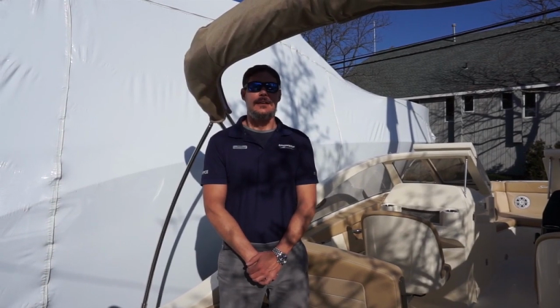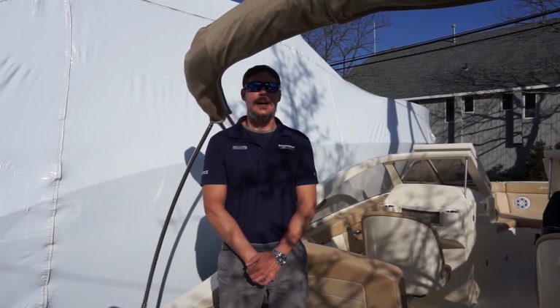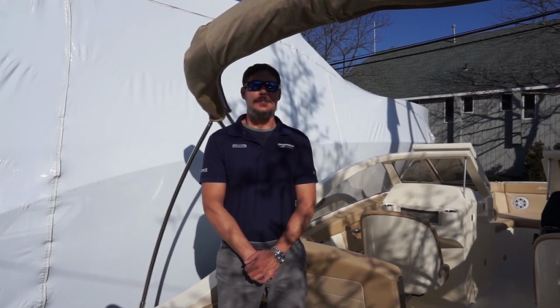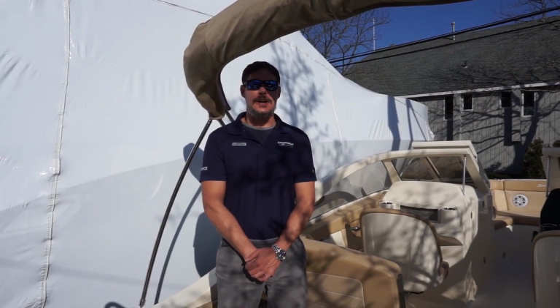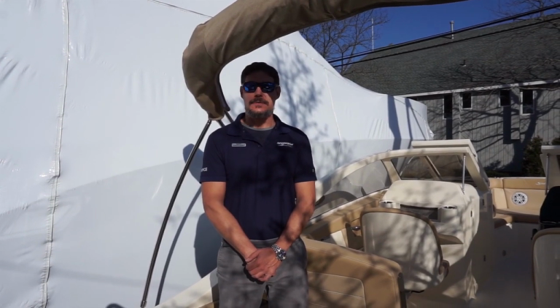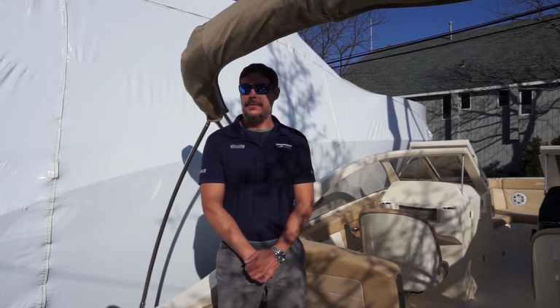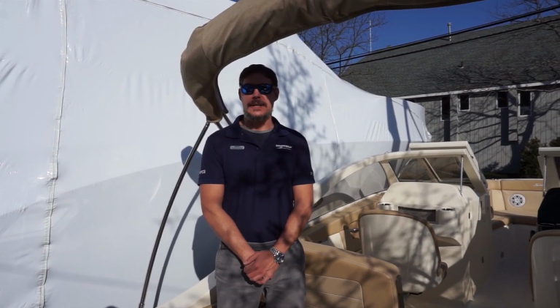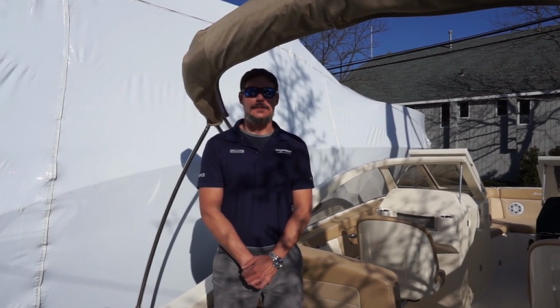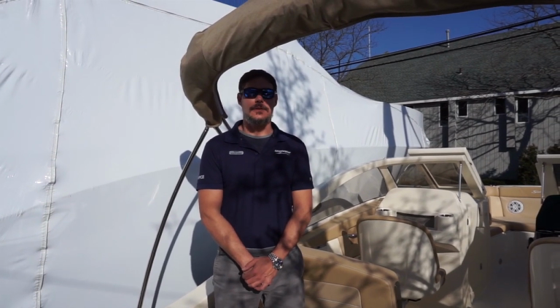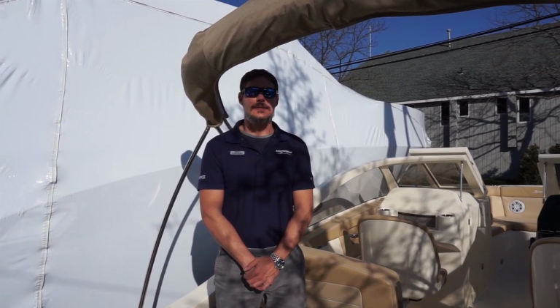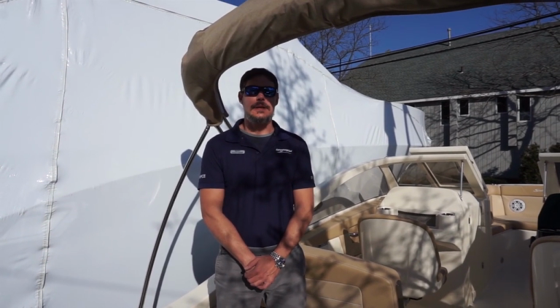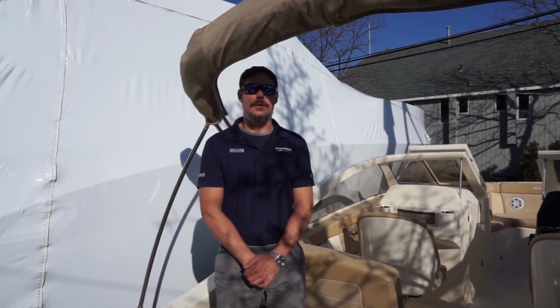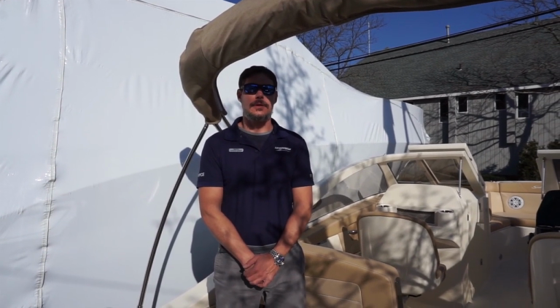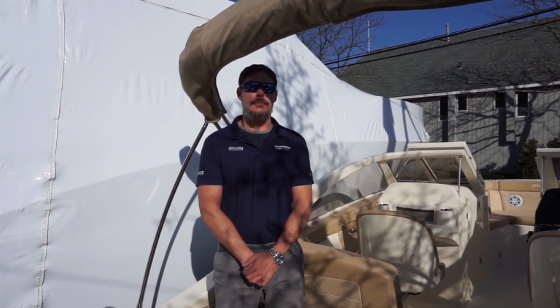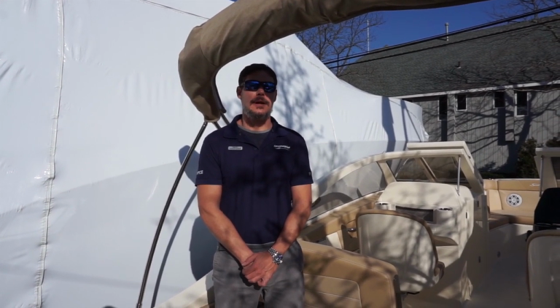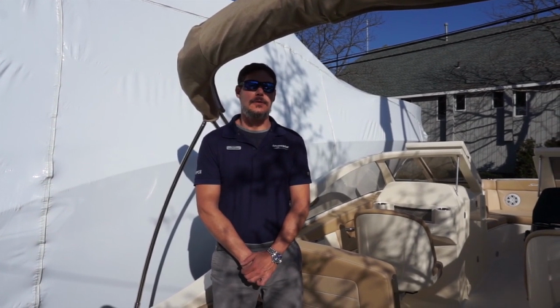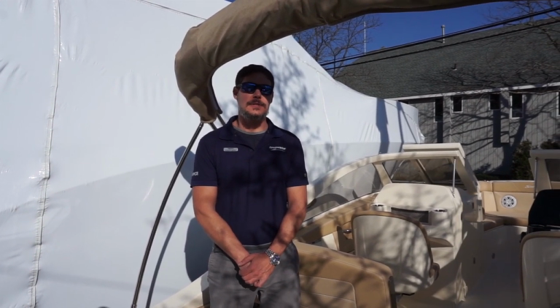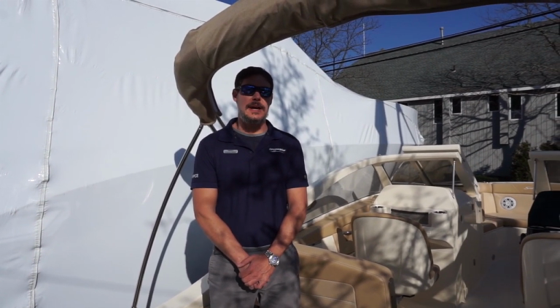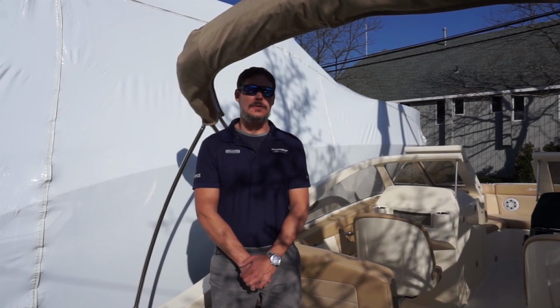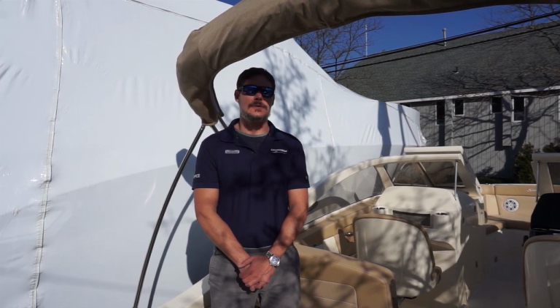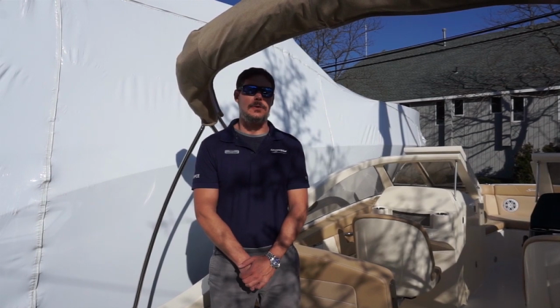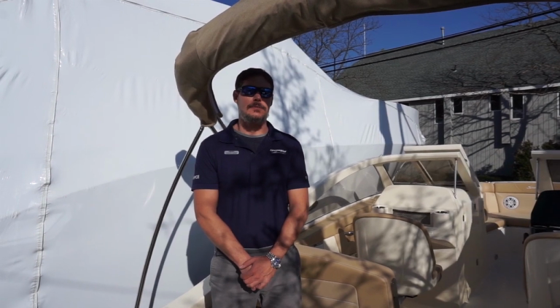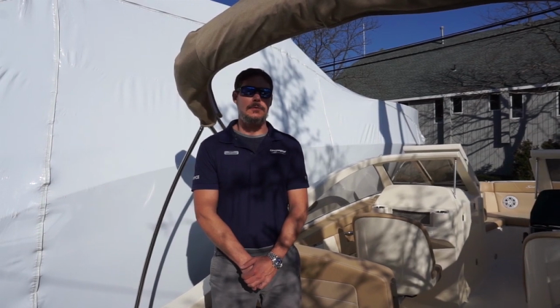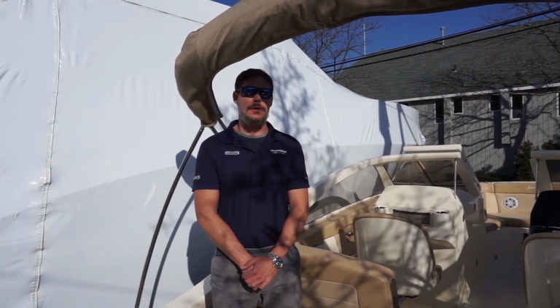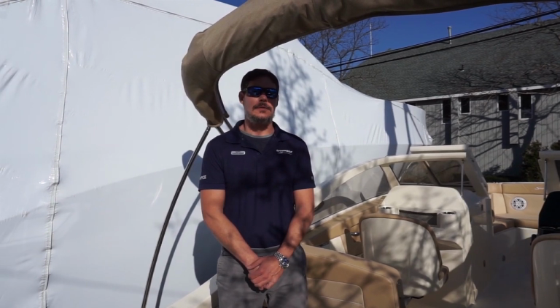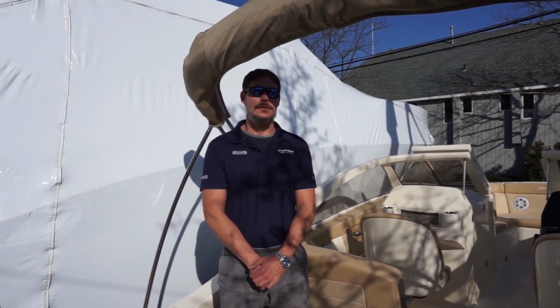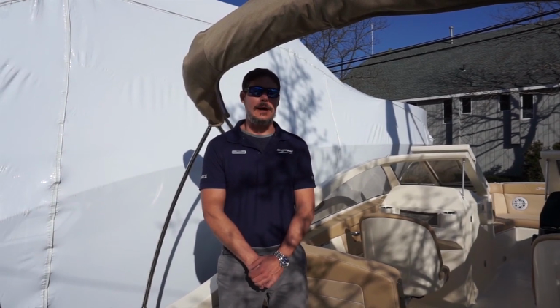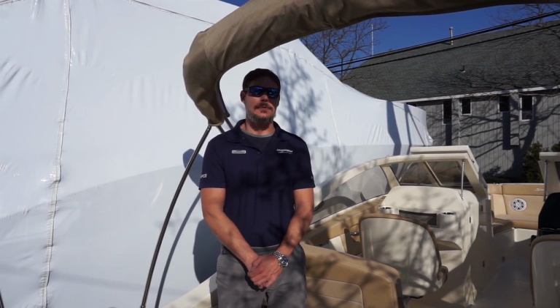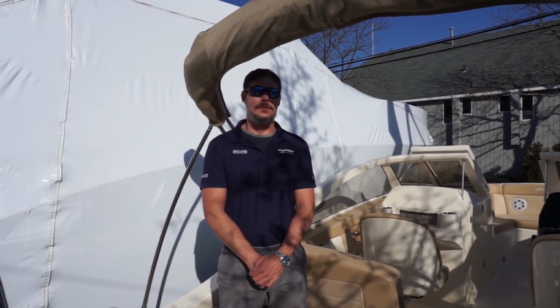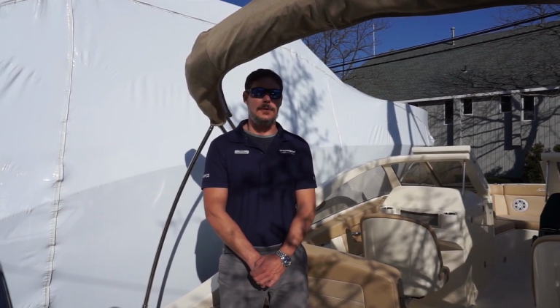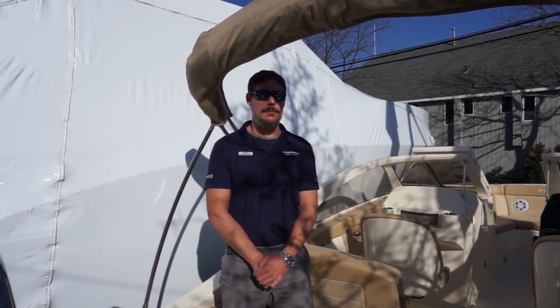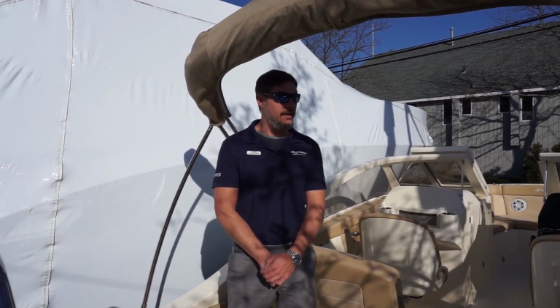Hi, this is Josh from MarineMax in New York. Today we're going to look at our brand new Scout 2021 Dorado 235.